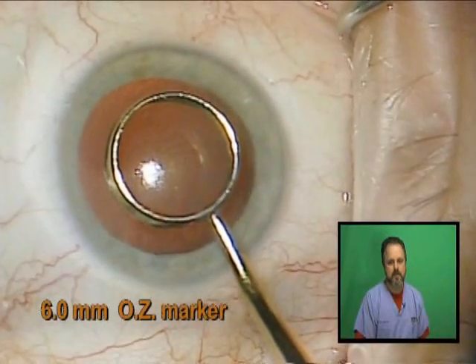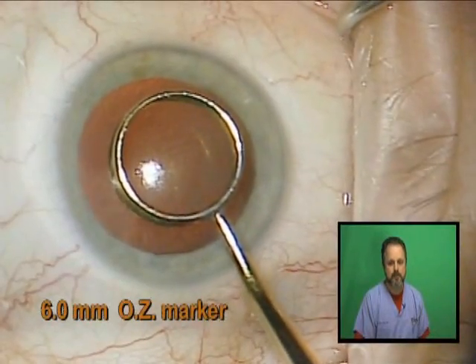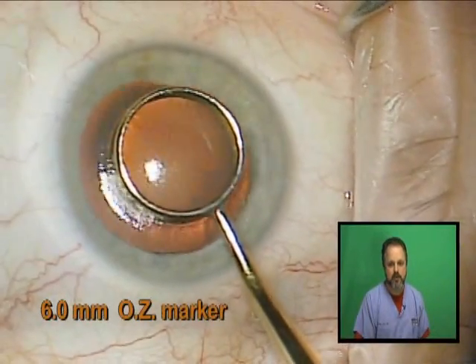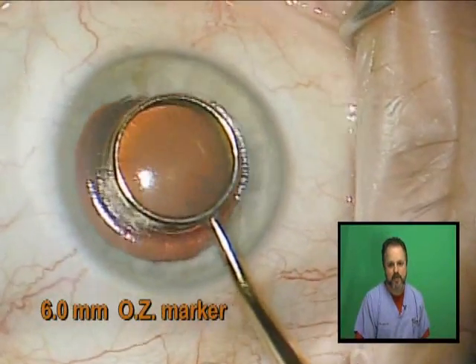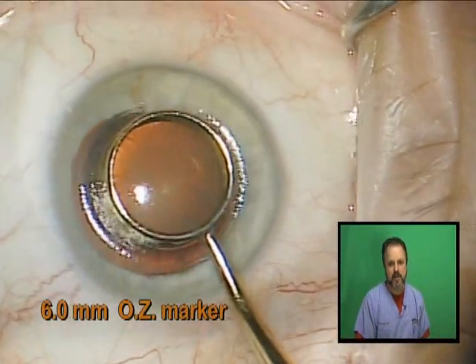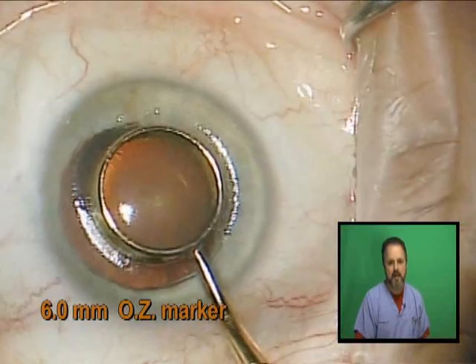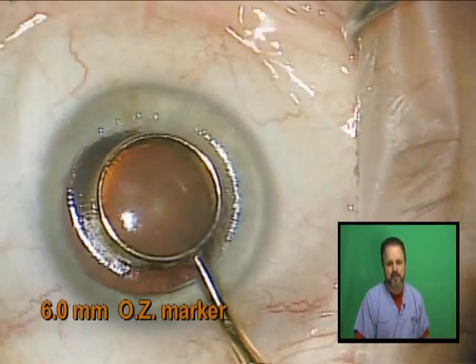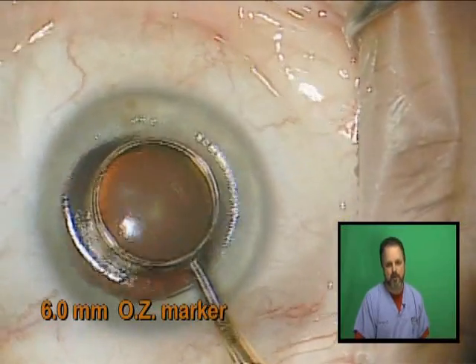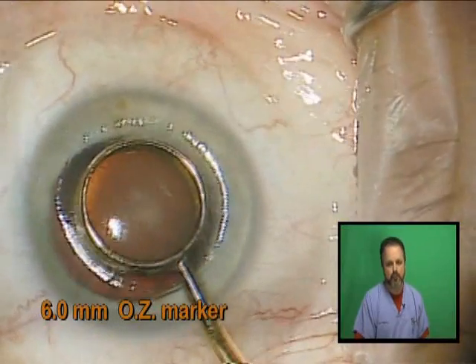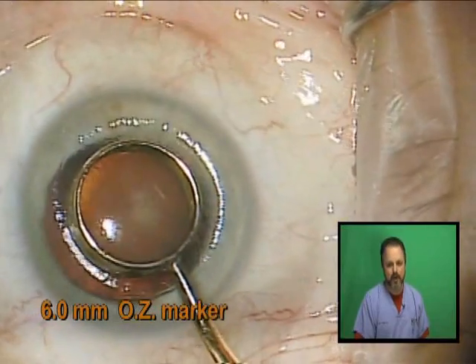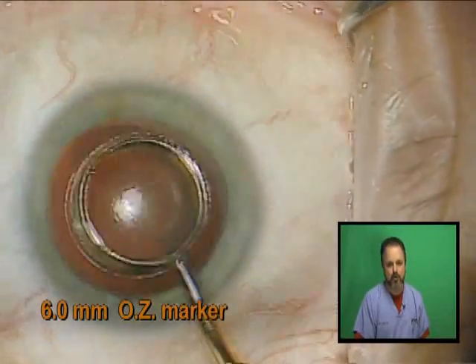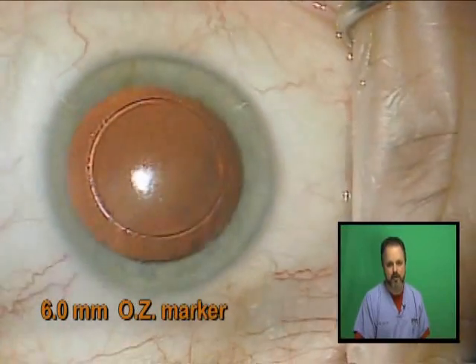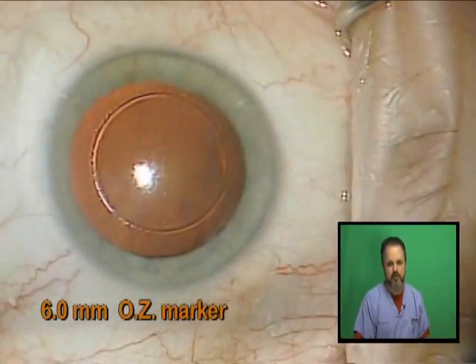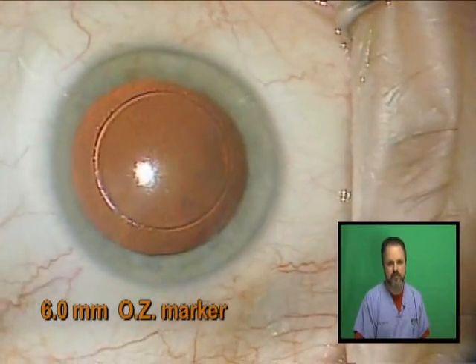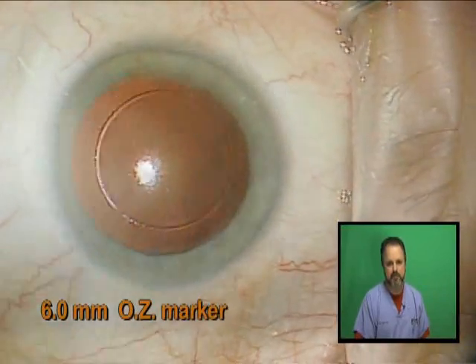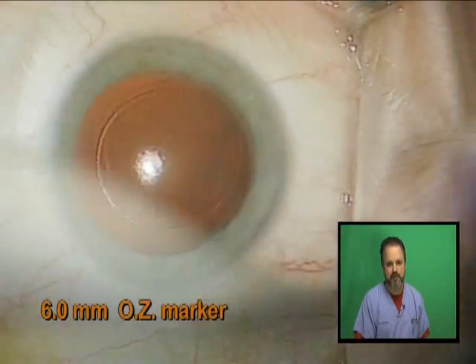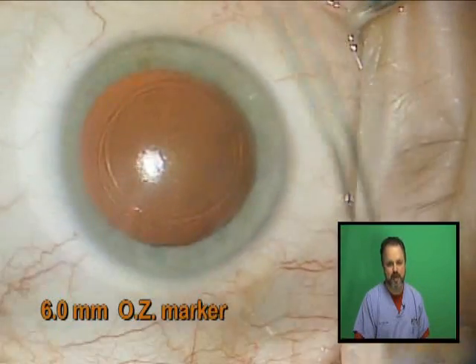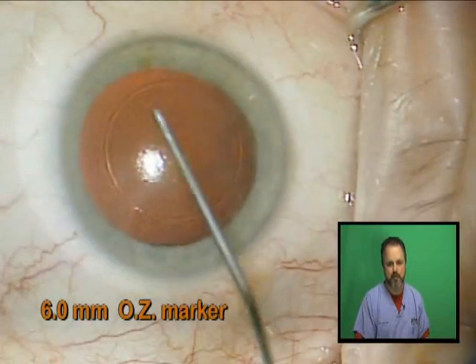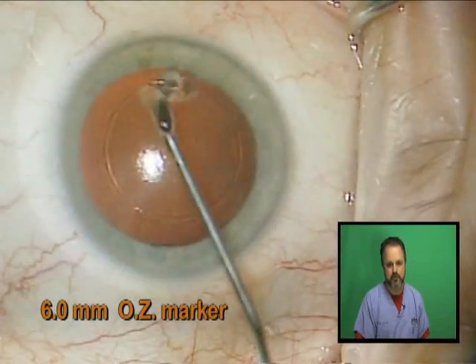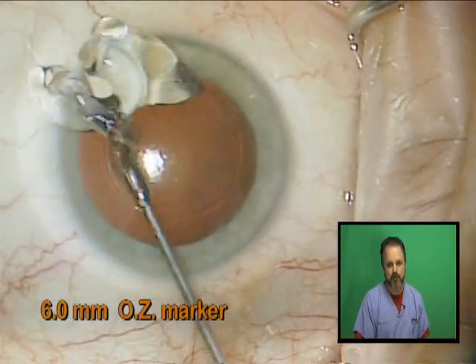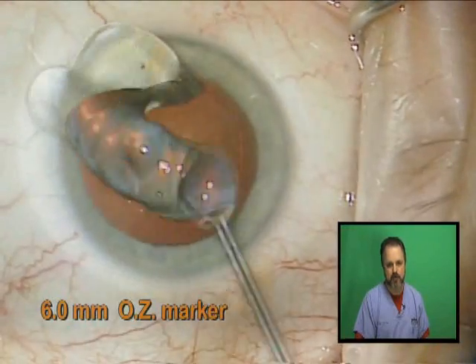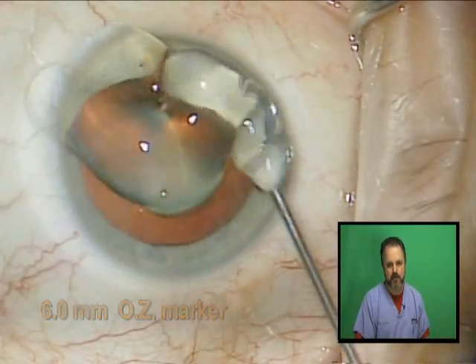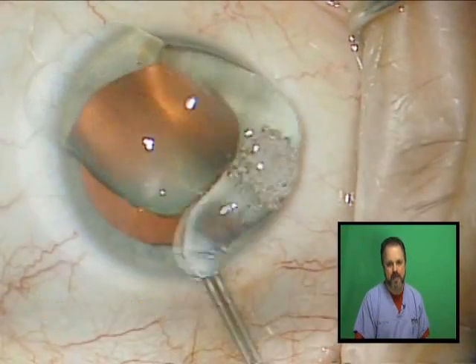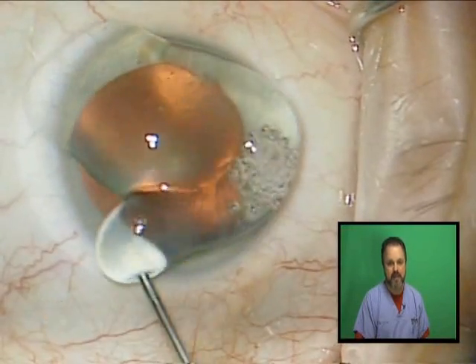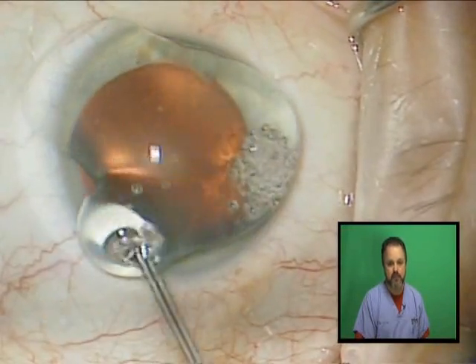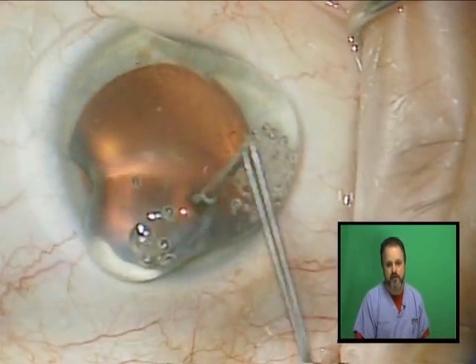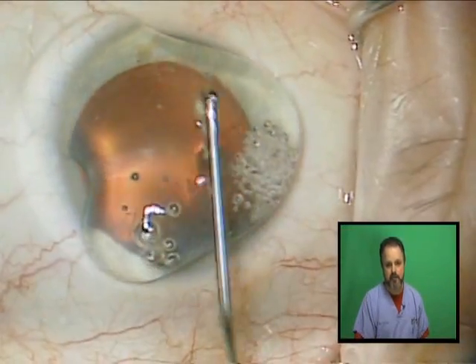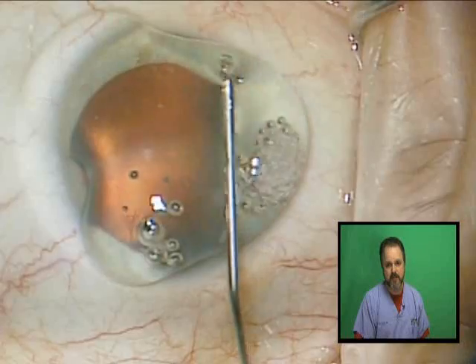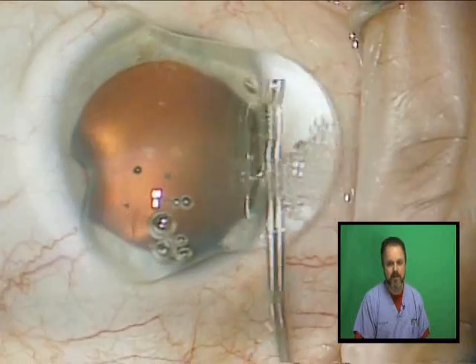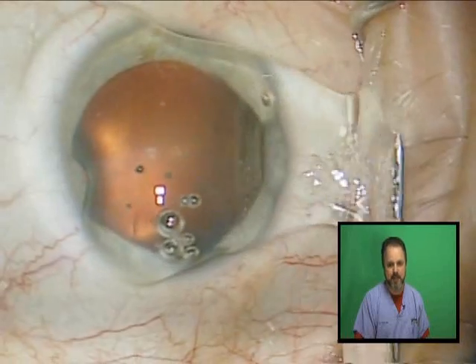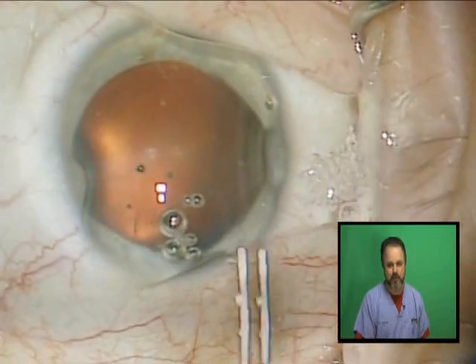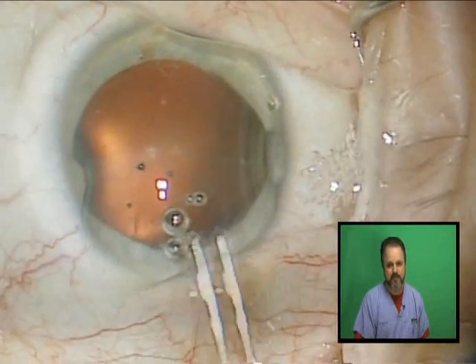To begin with, I like to mark the dry cornea with a 6 millimeter optical zone marker that I use as a template for my capsulorhexis.